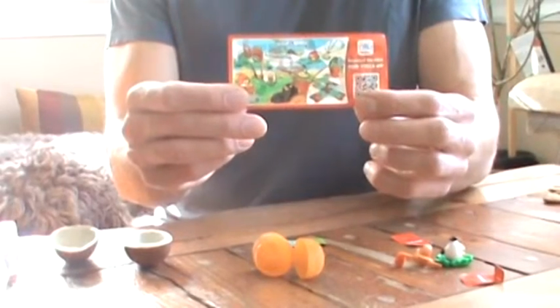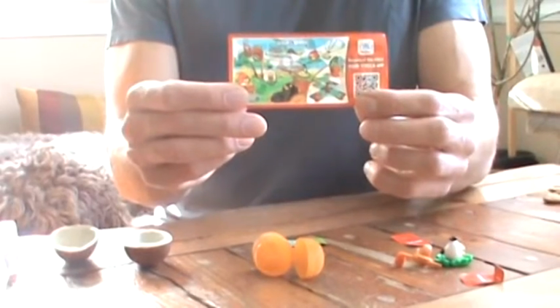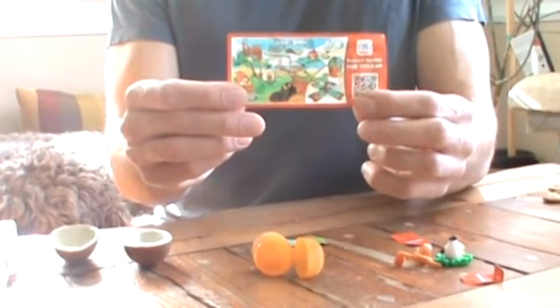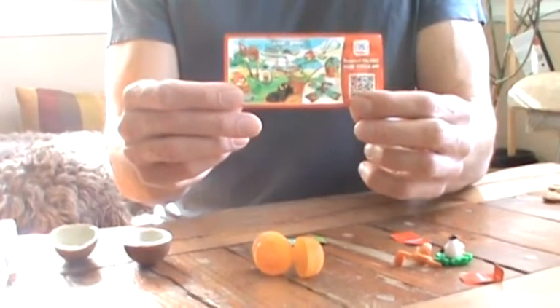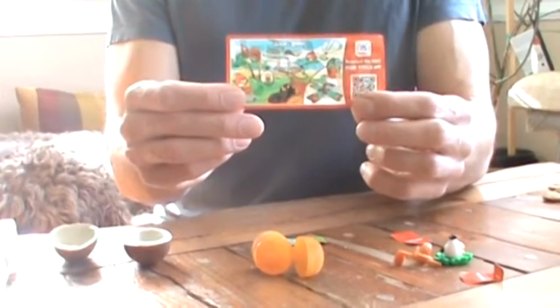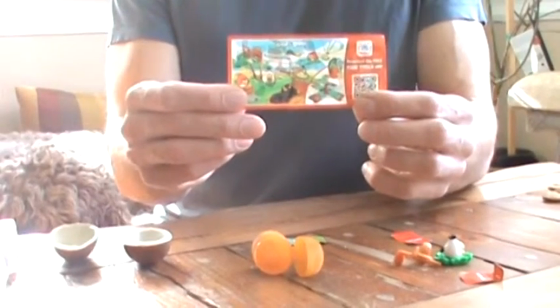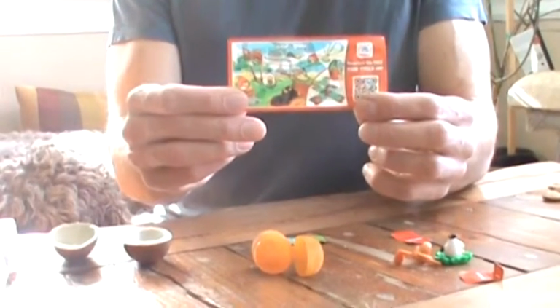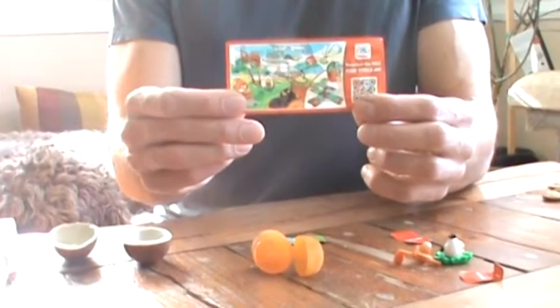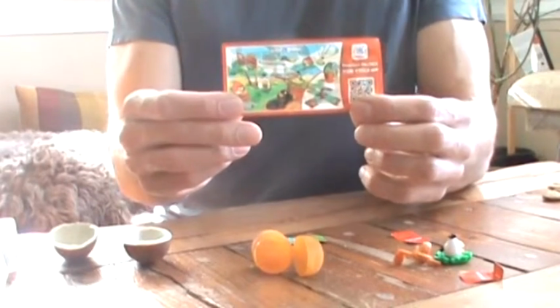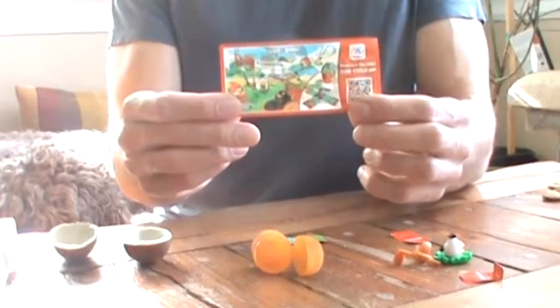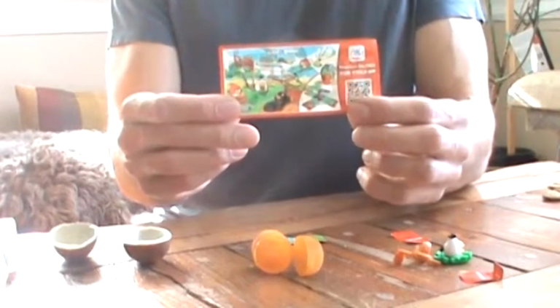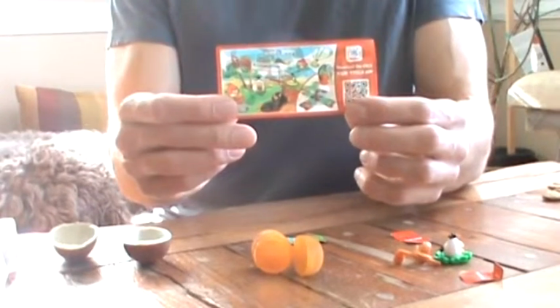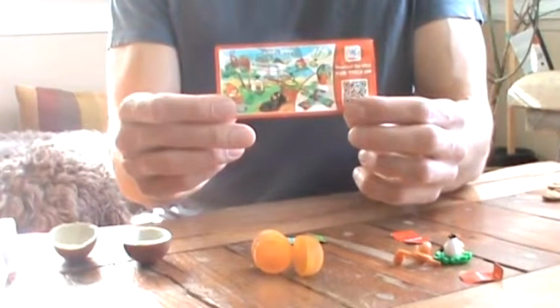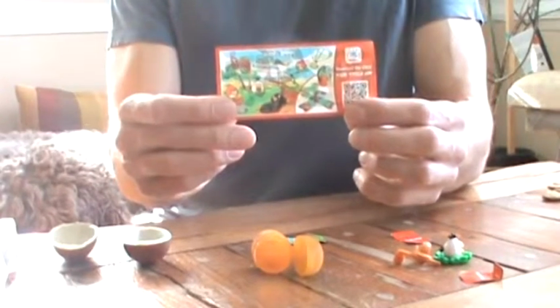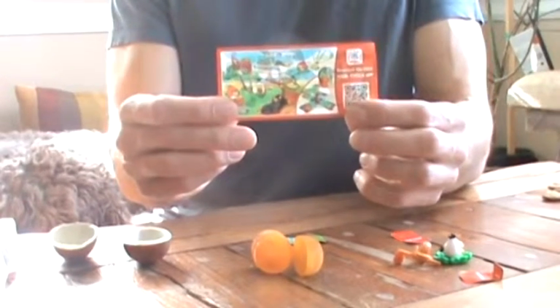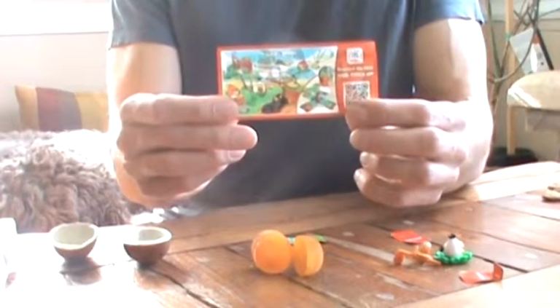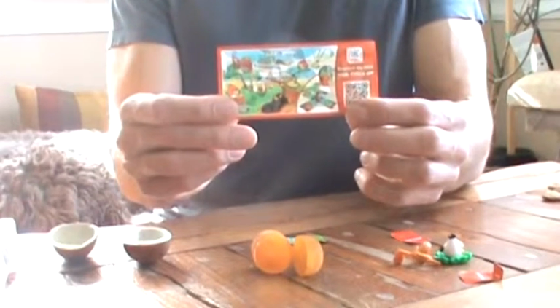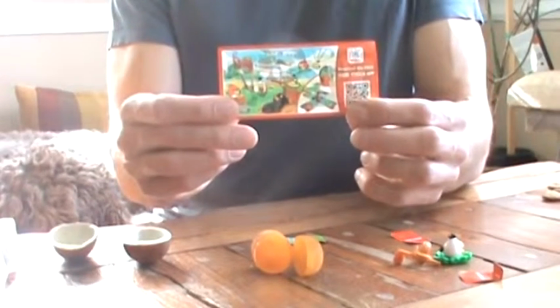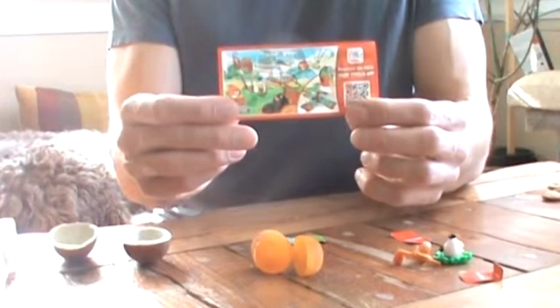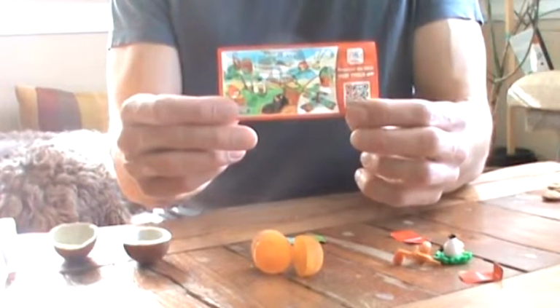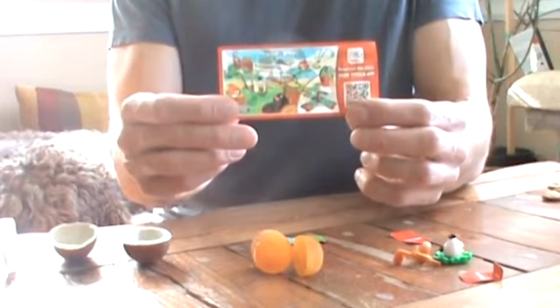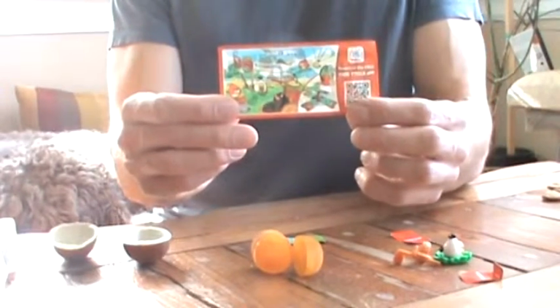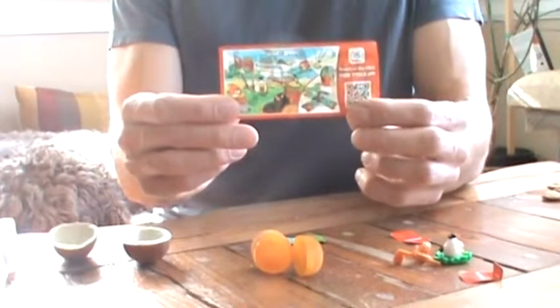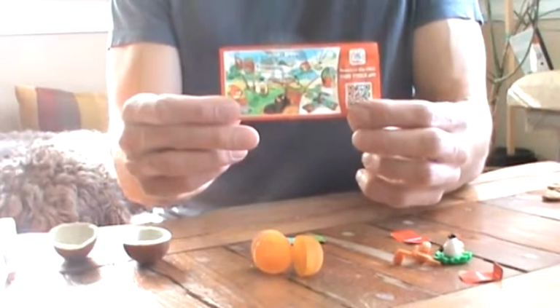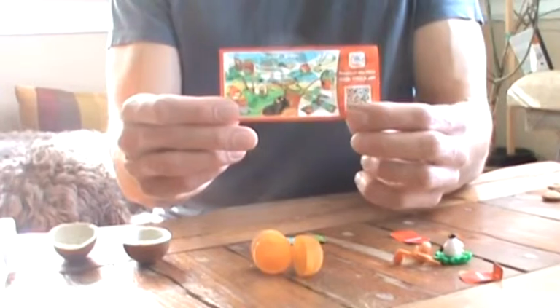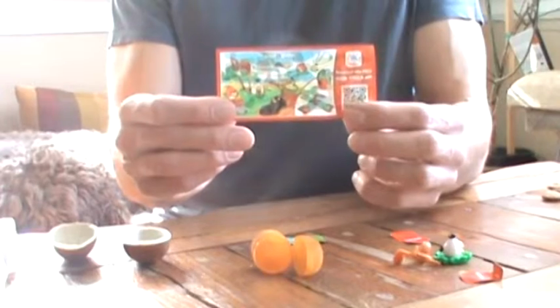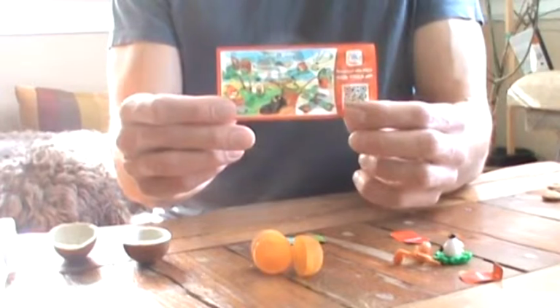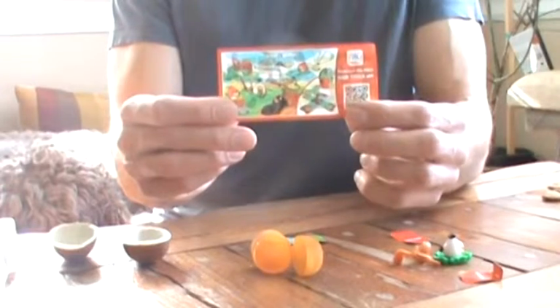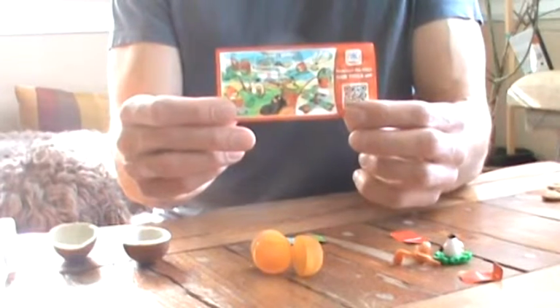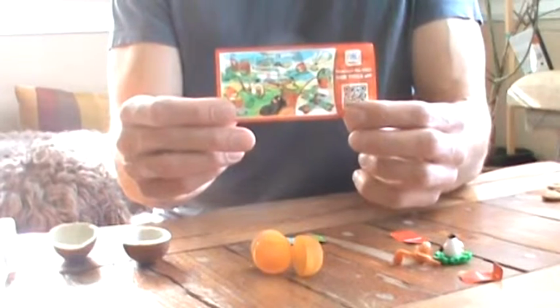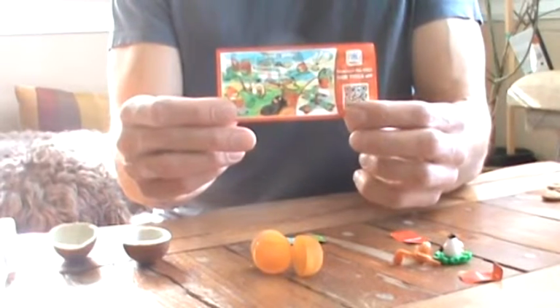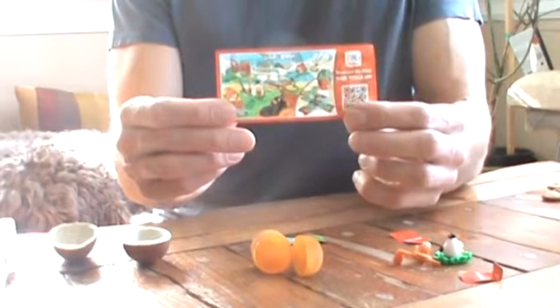Join us next time as we hunt down more of the Kinder Eggs.